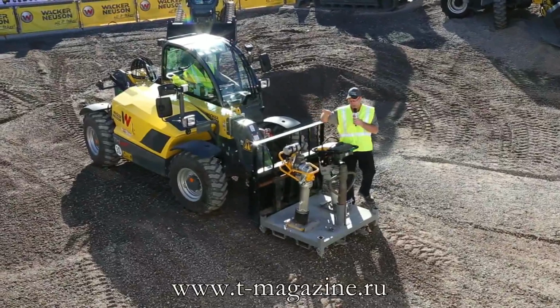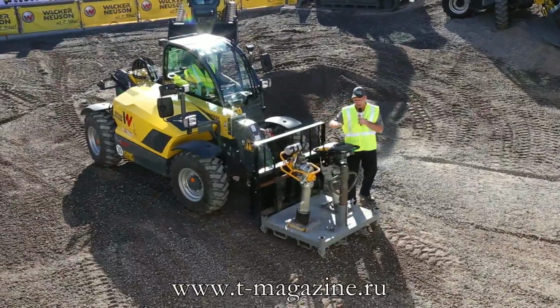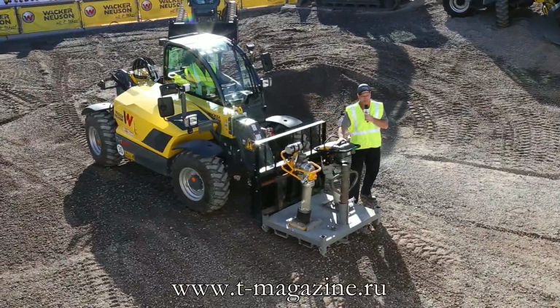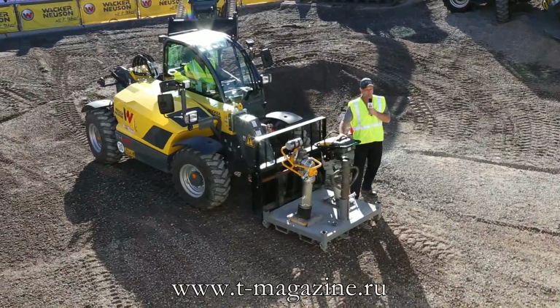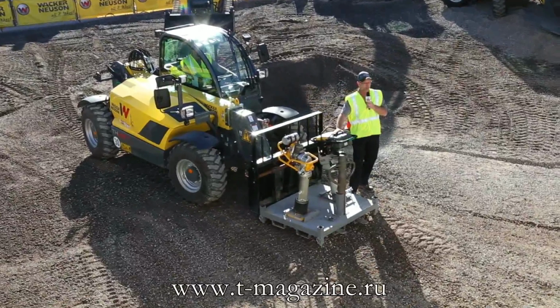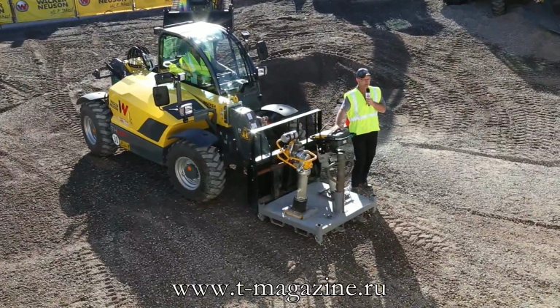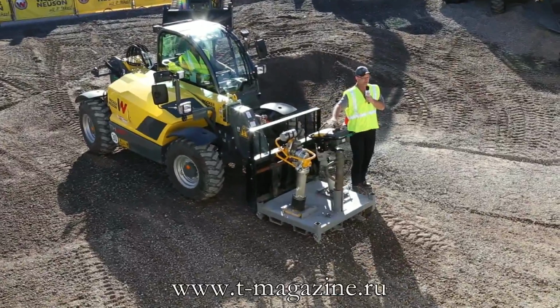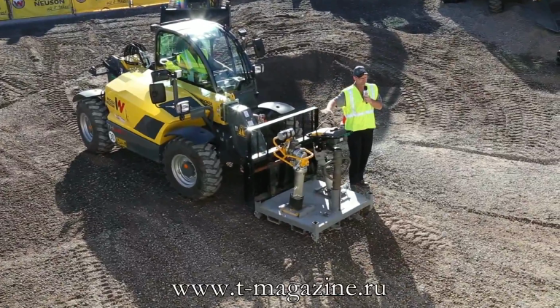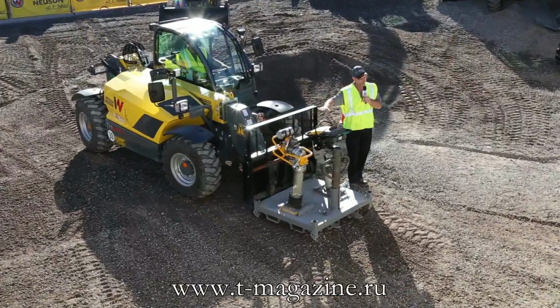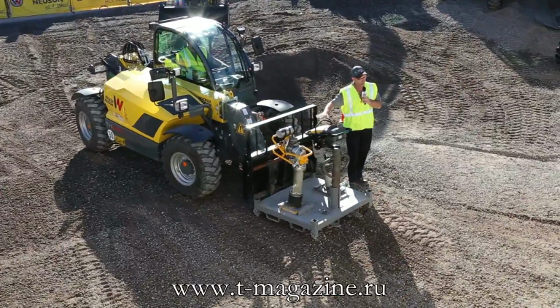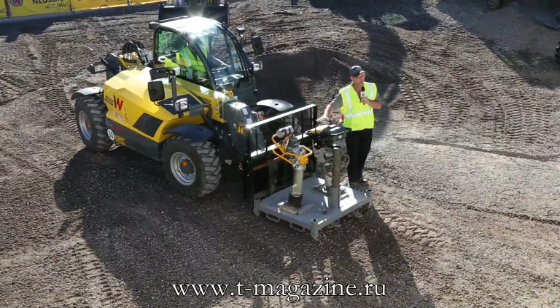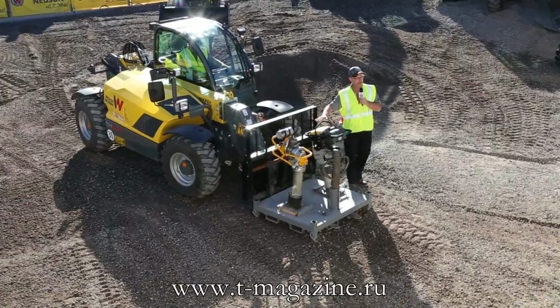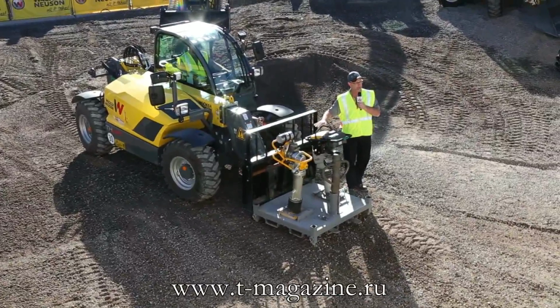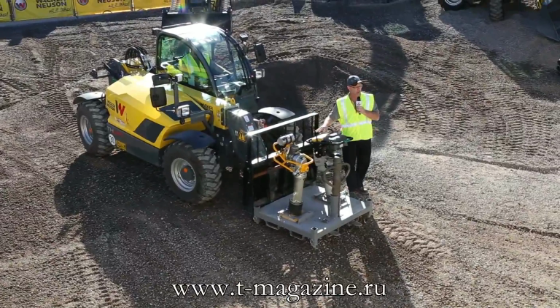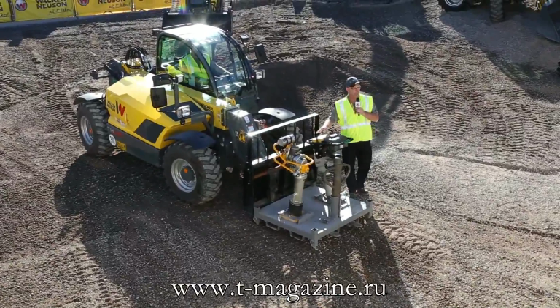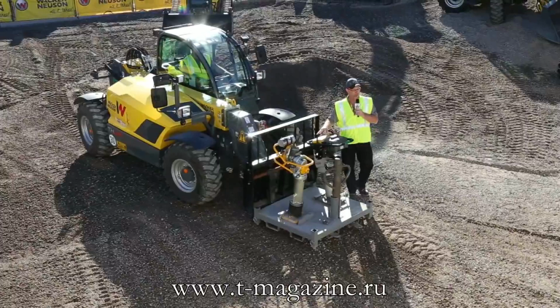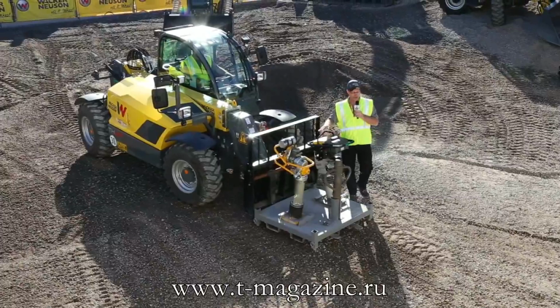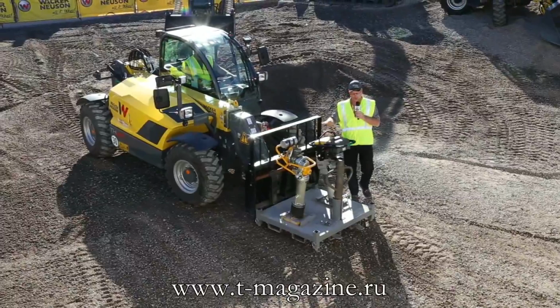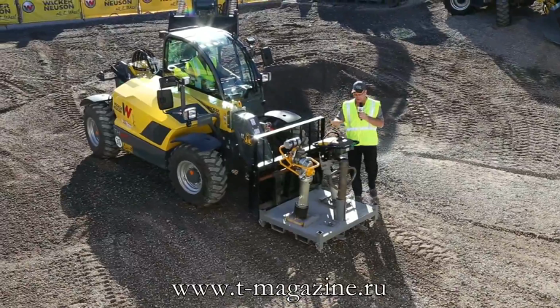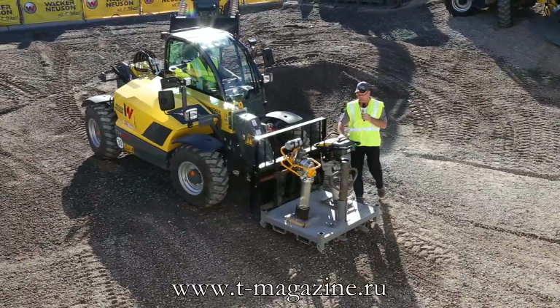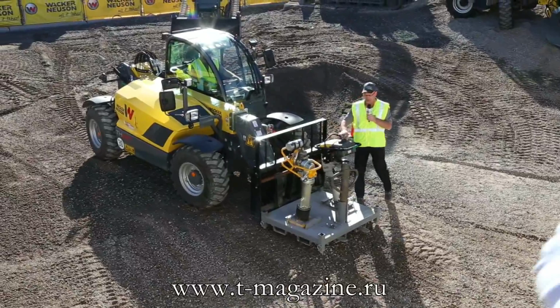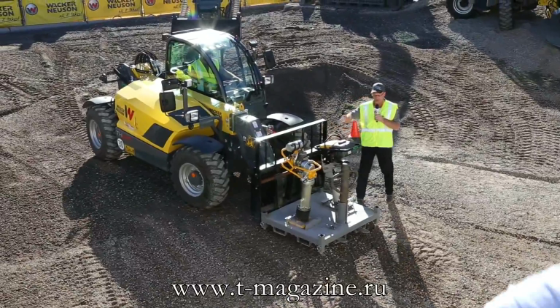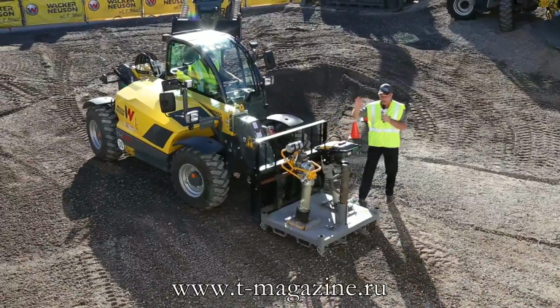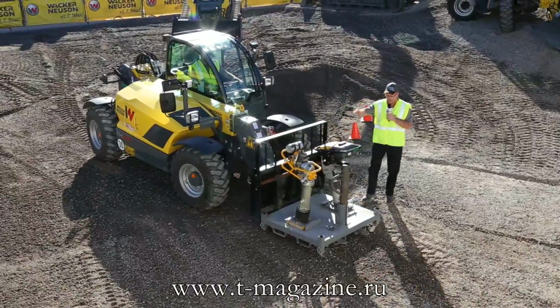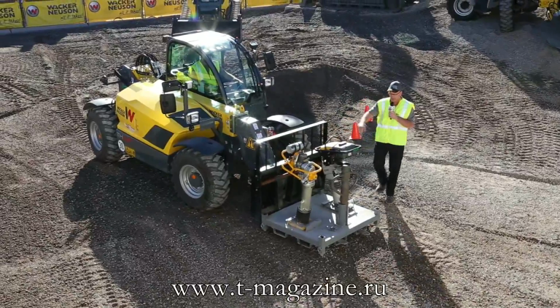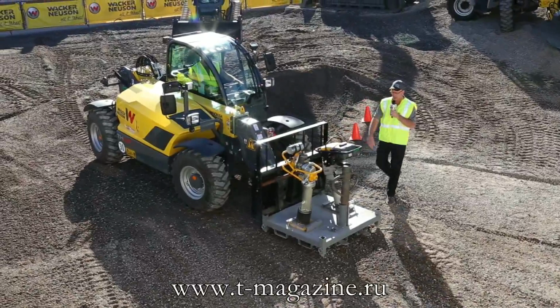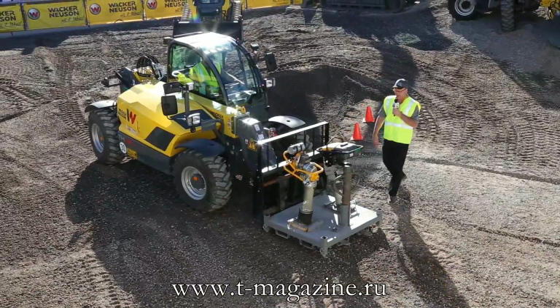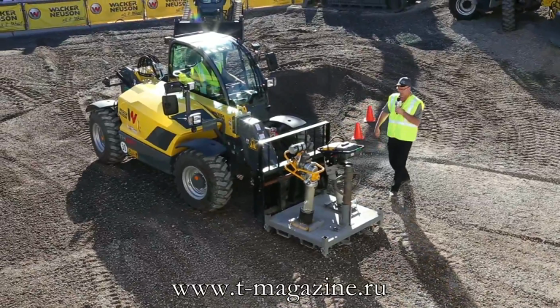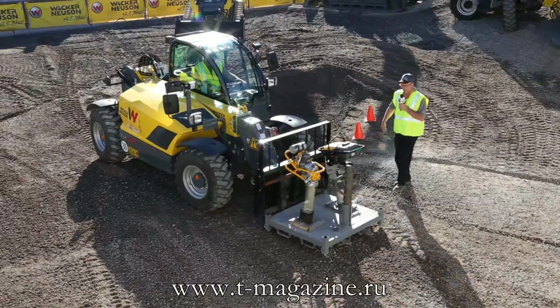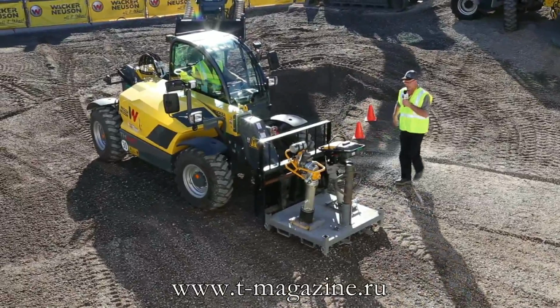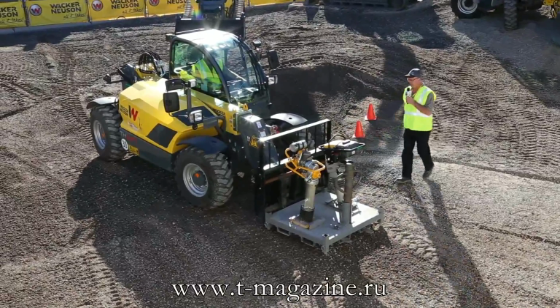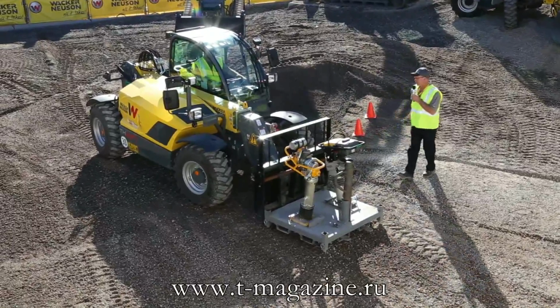Back to zero emissions, low noise, low hand-arm vibration — great machines, great demos coming up on those throughout the day.